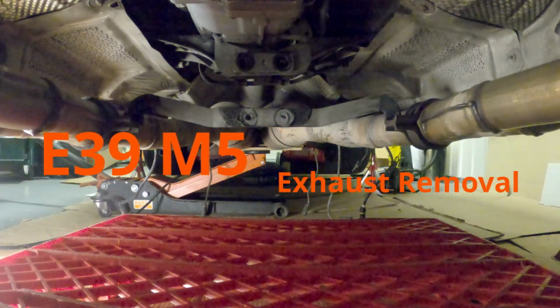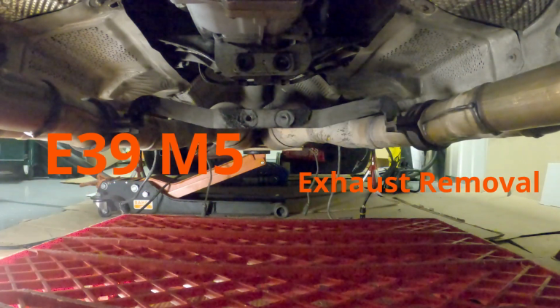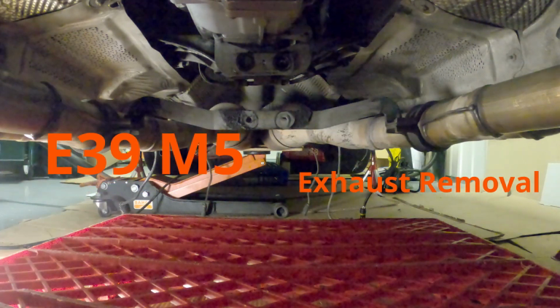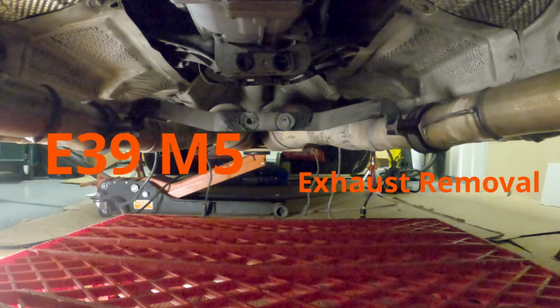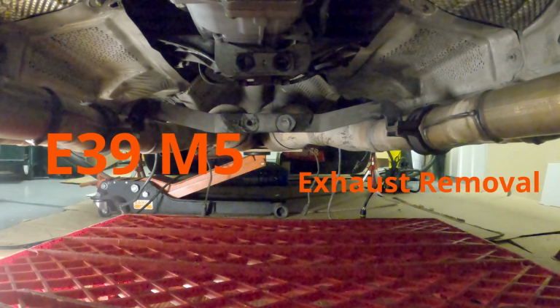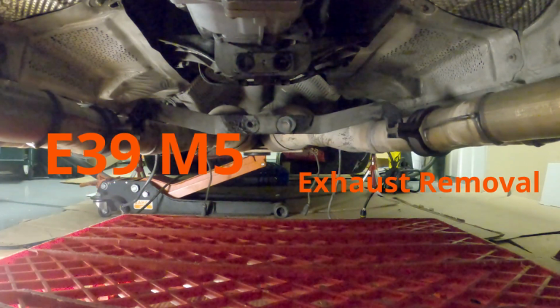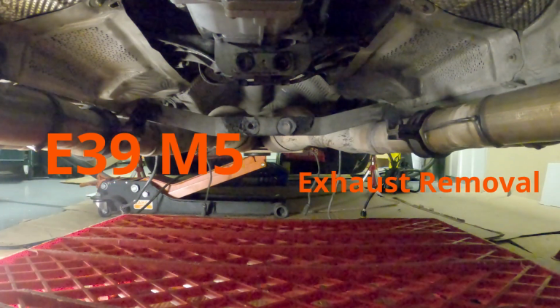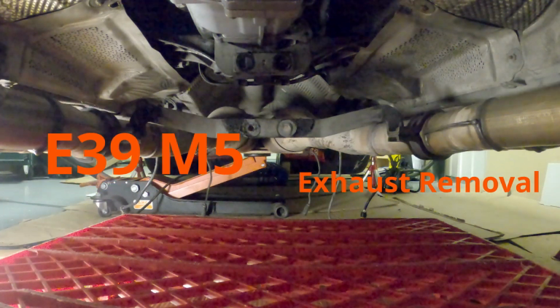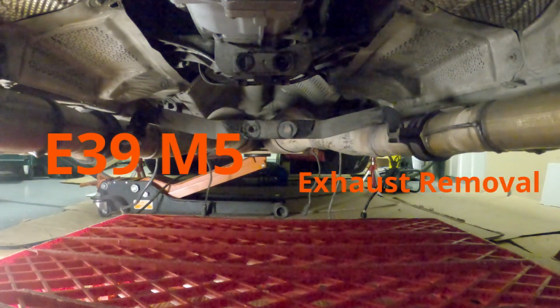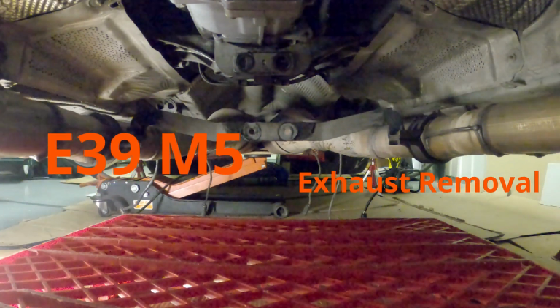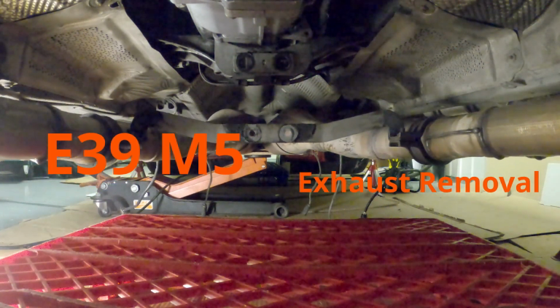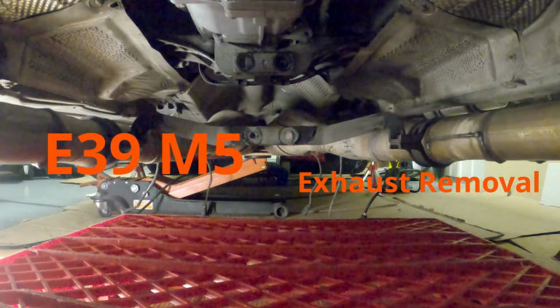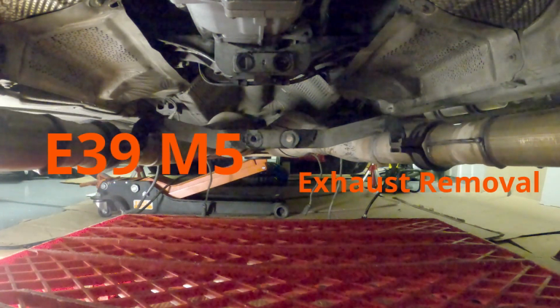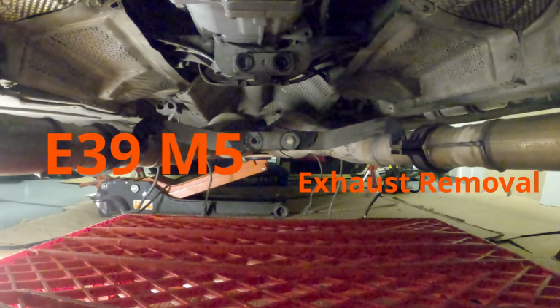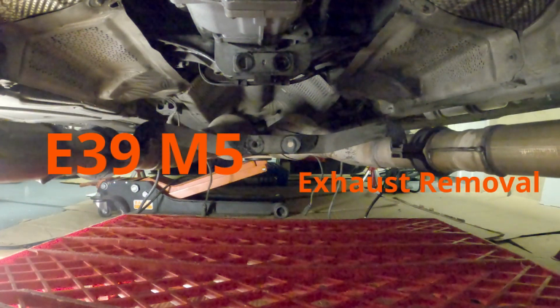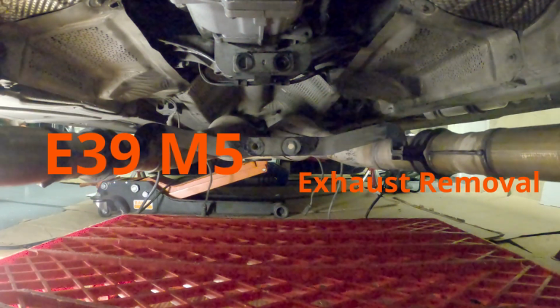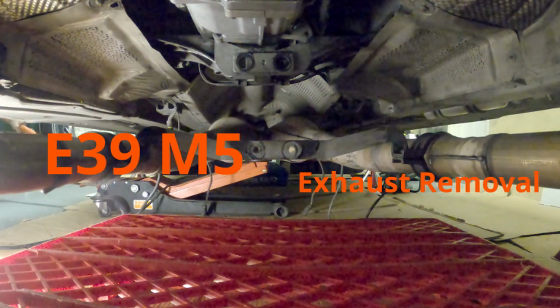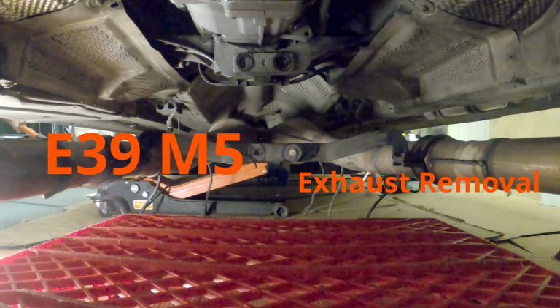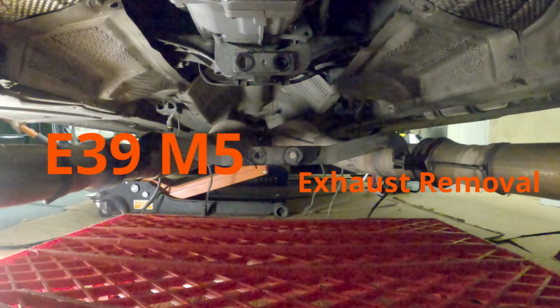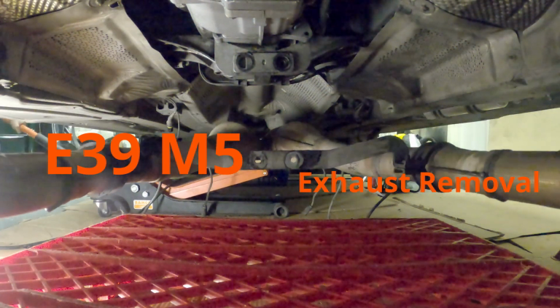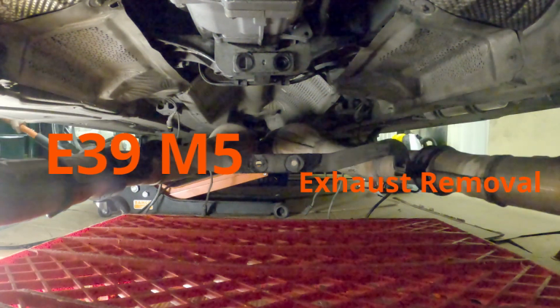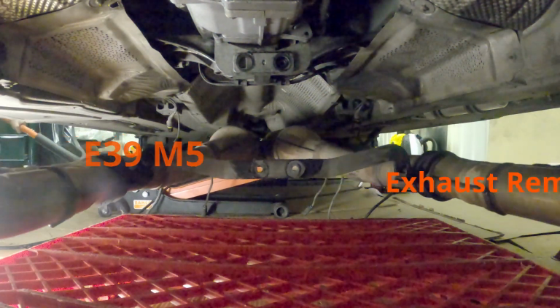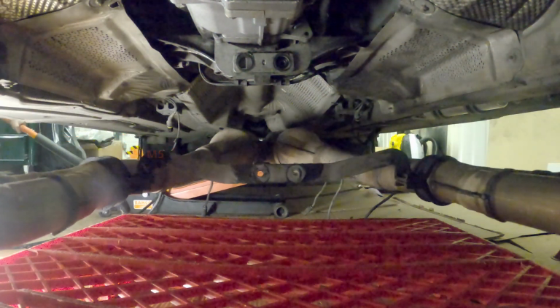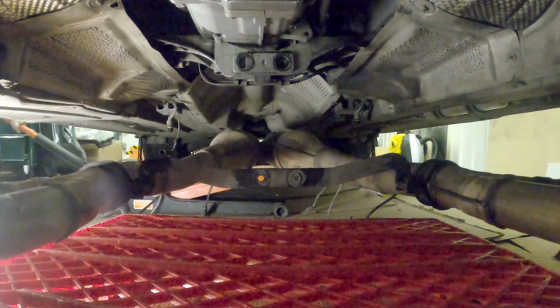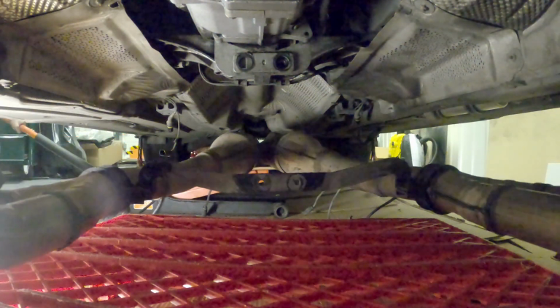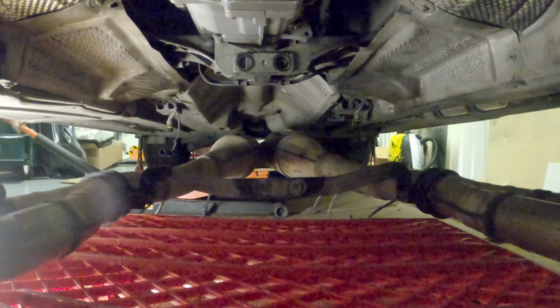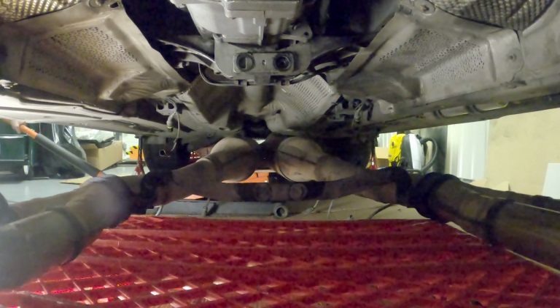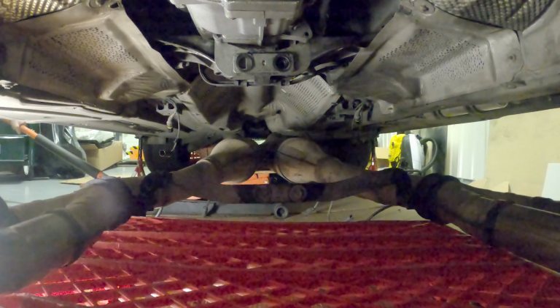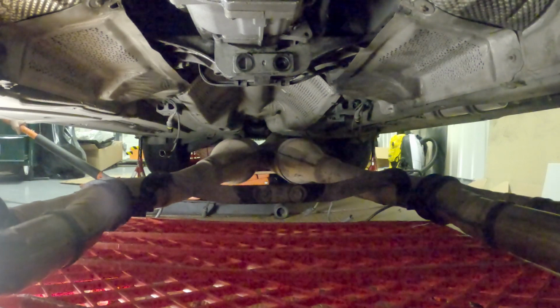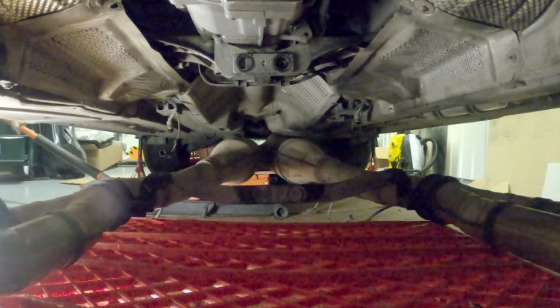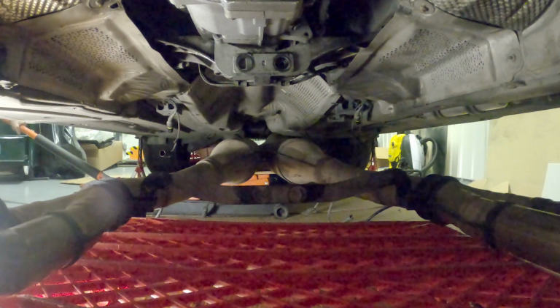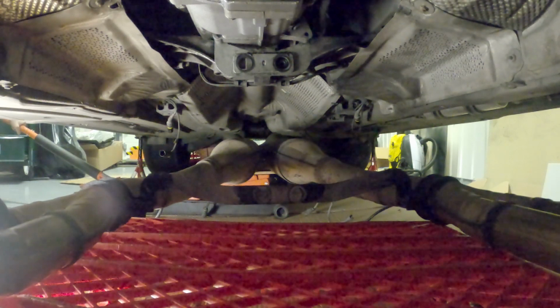Hello guys and welcome to my first video. Today I'll be removing the exhaust system from my E39 M5.